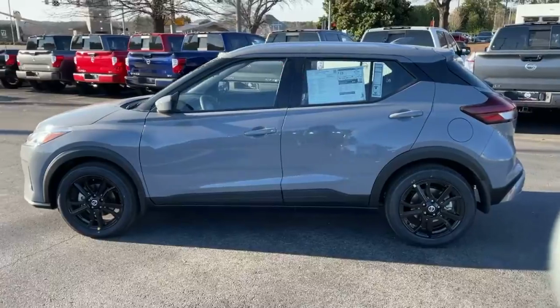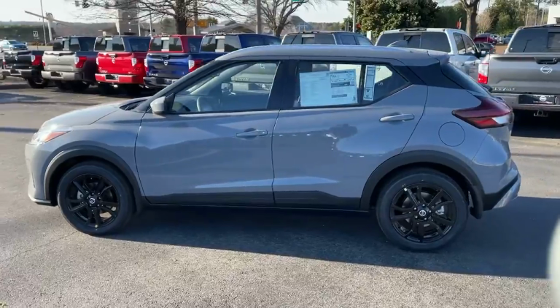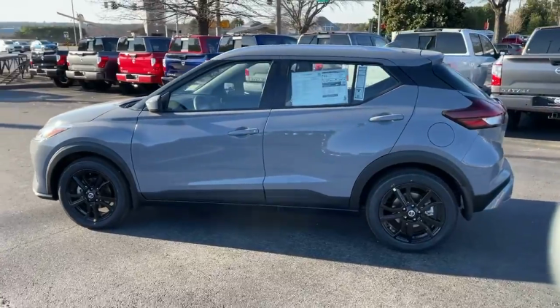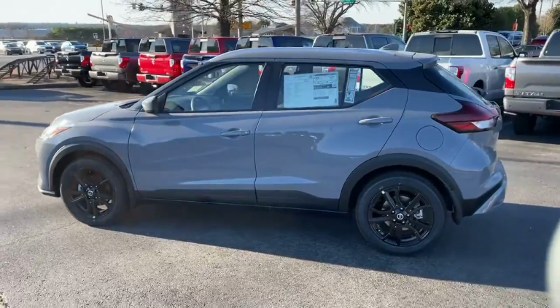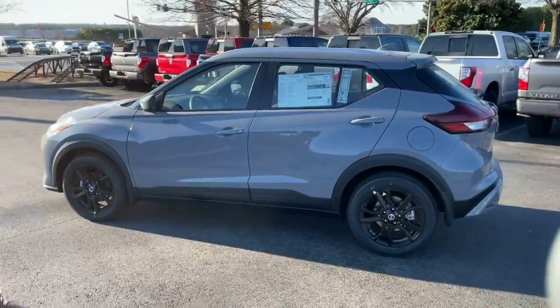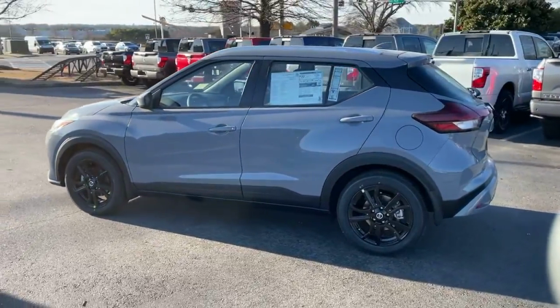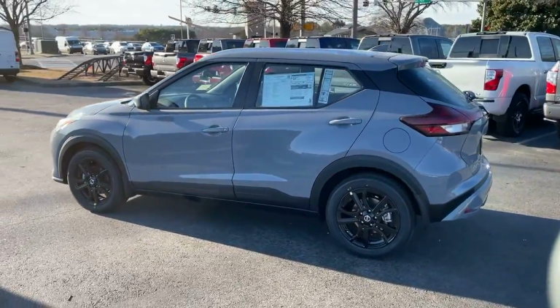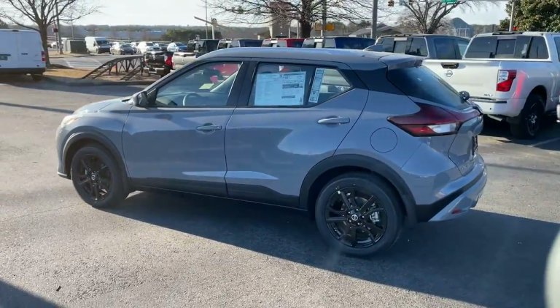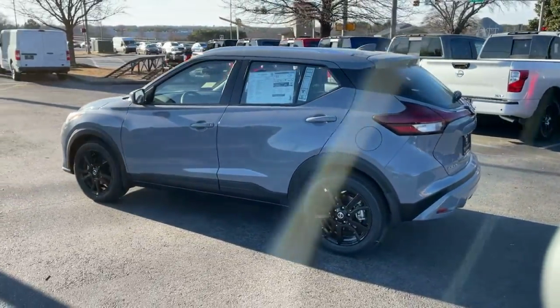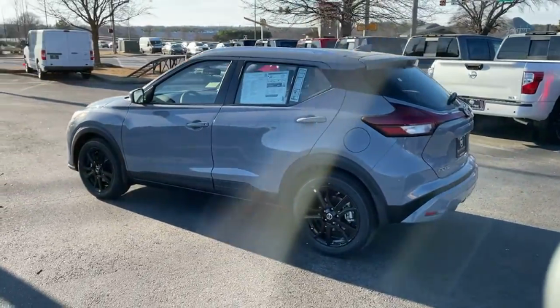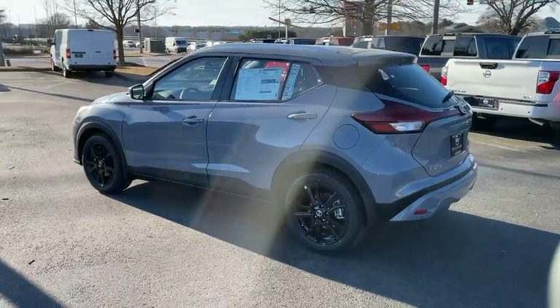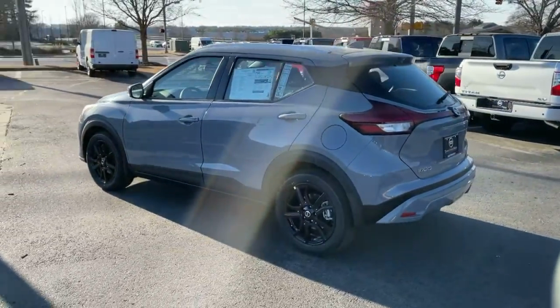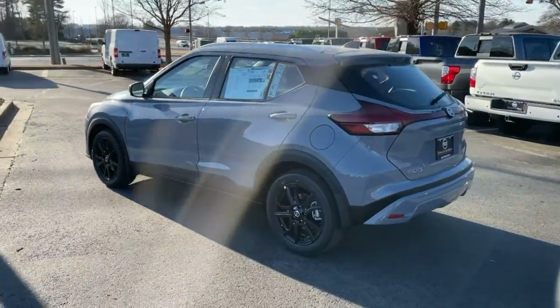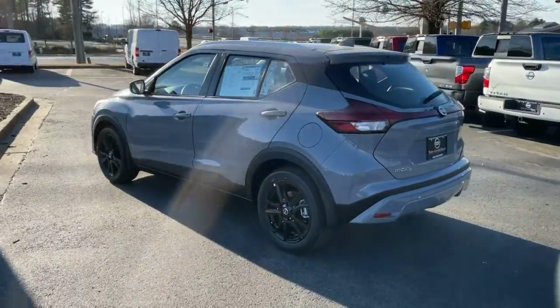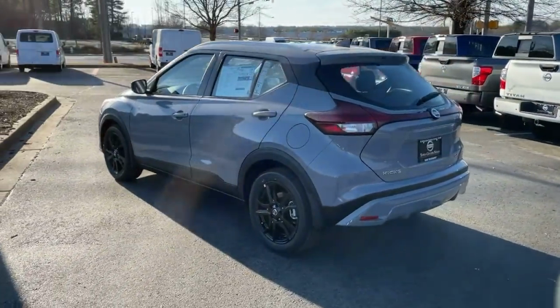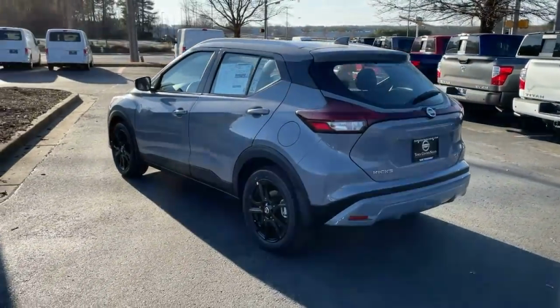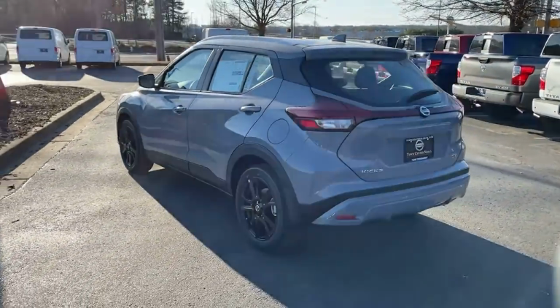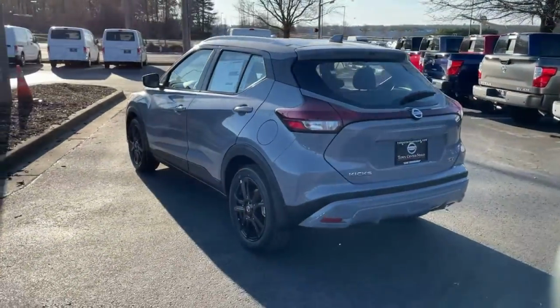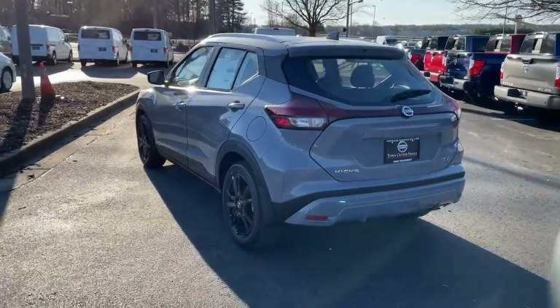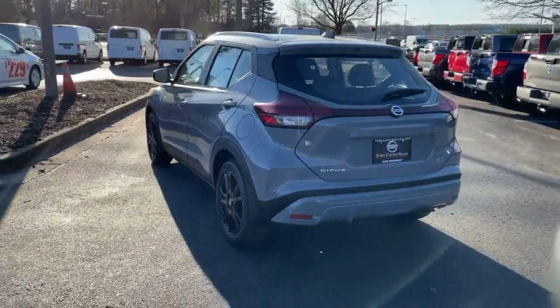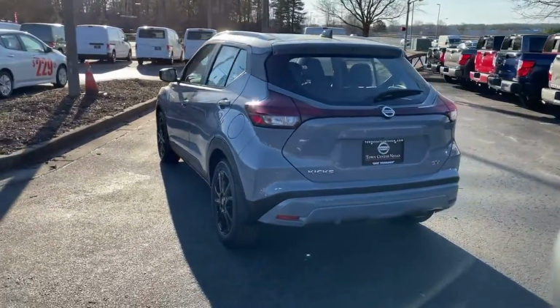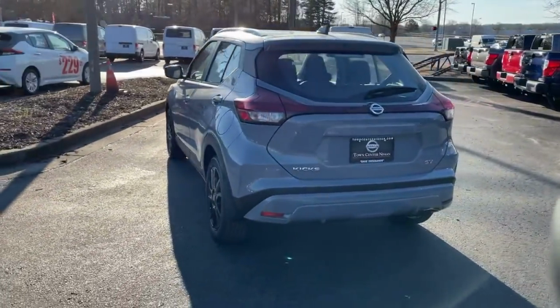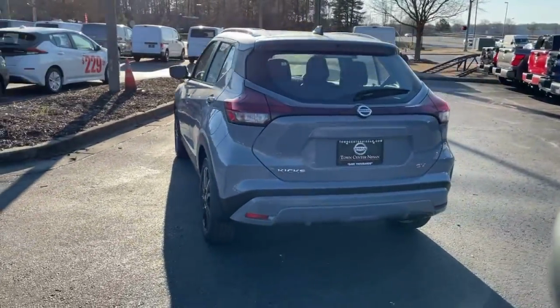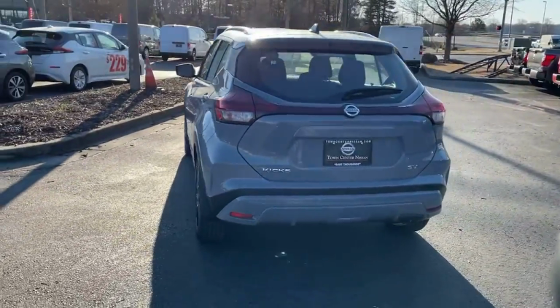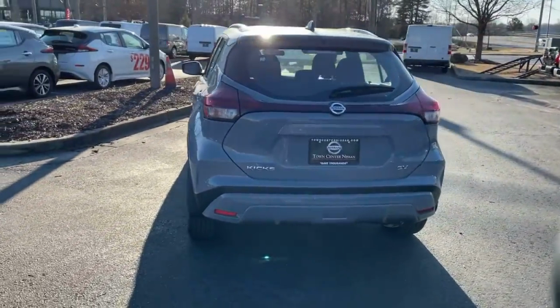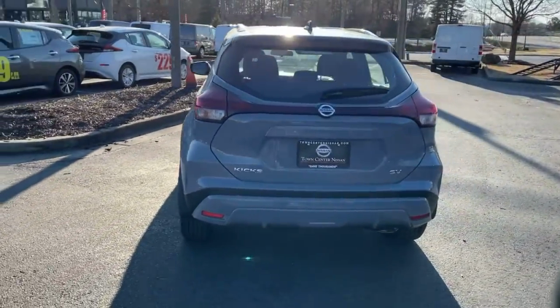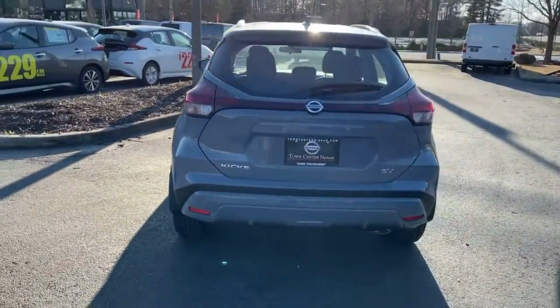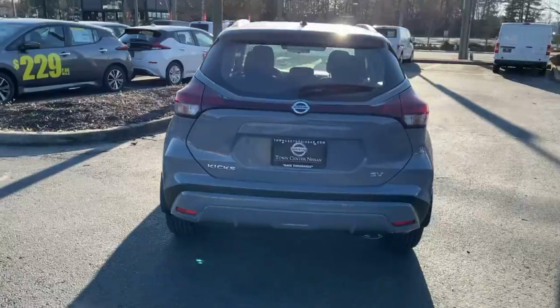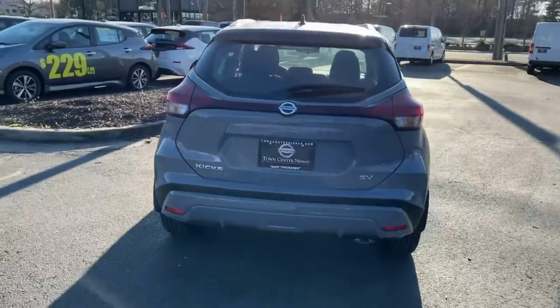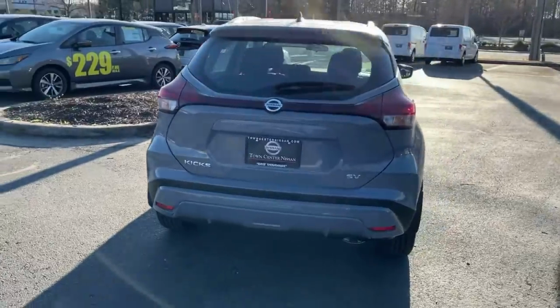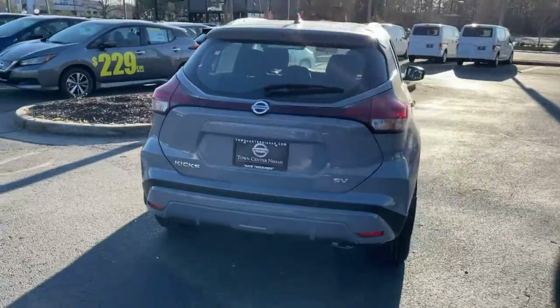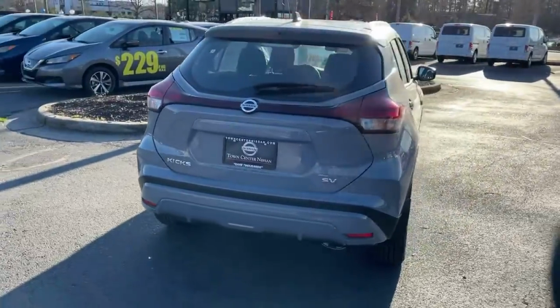Enjoy the benefit of its spacious interior, comfortable ride, ample cargo space, and touchscreen infotainment.